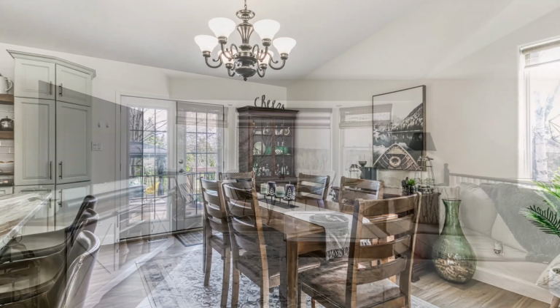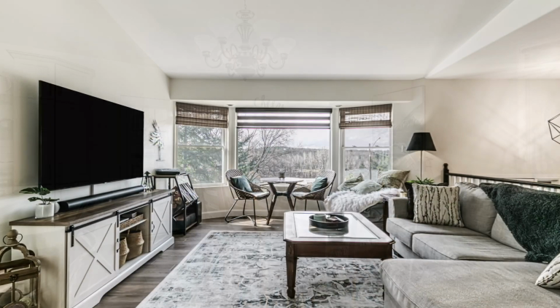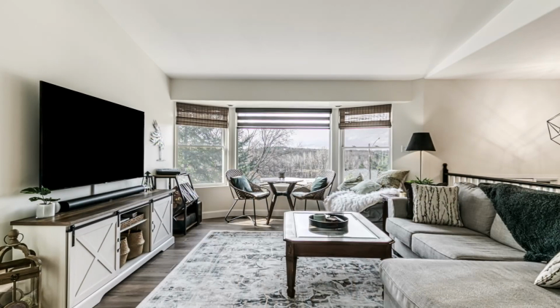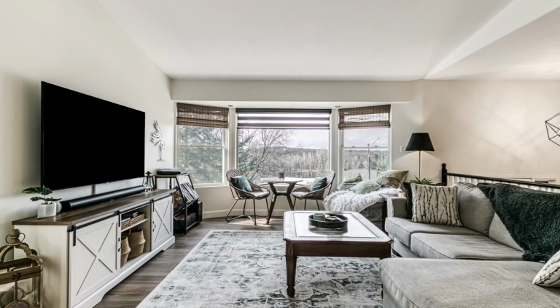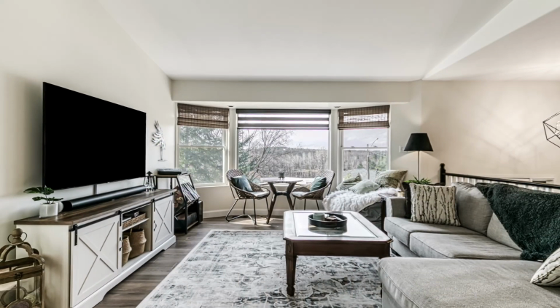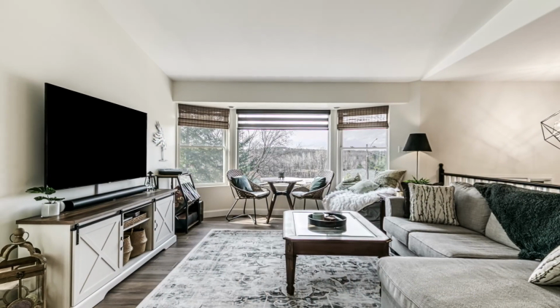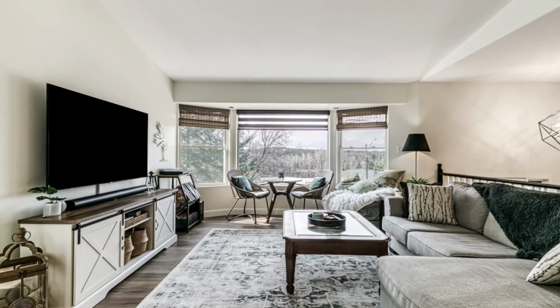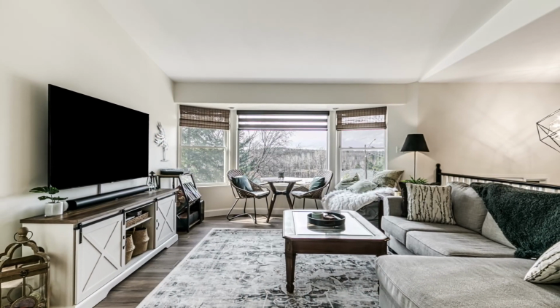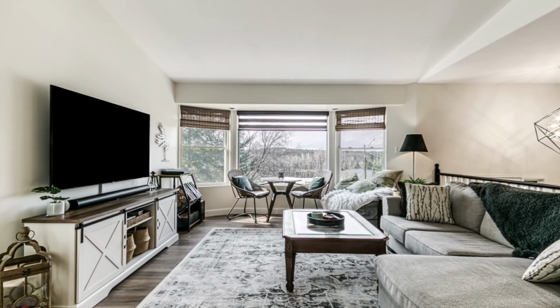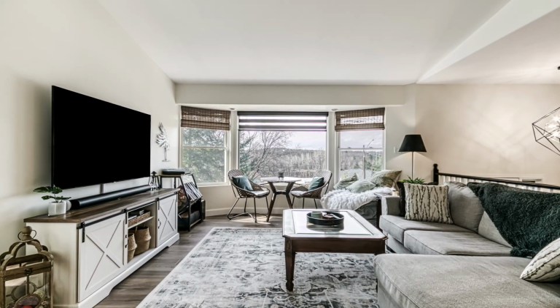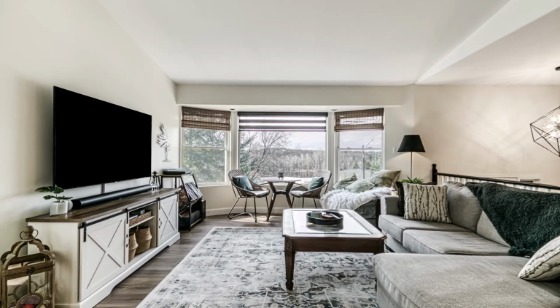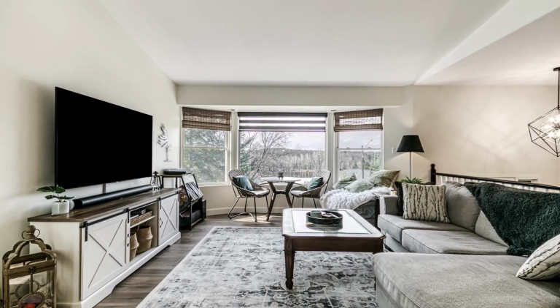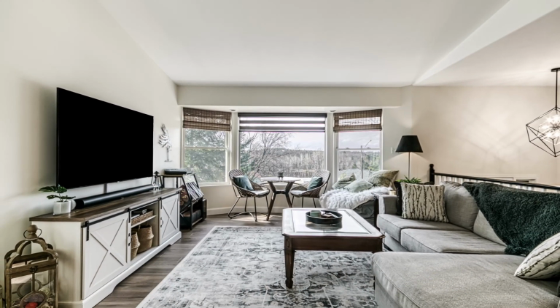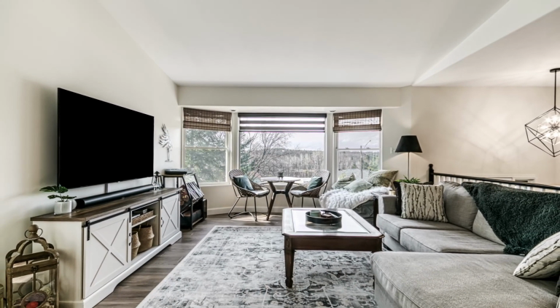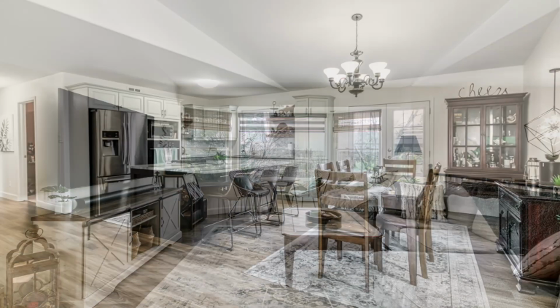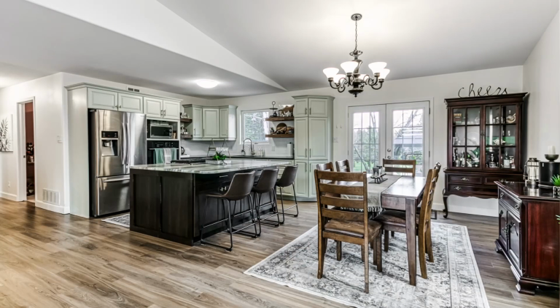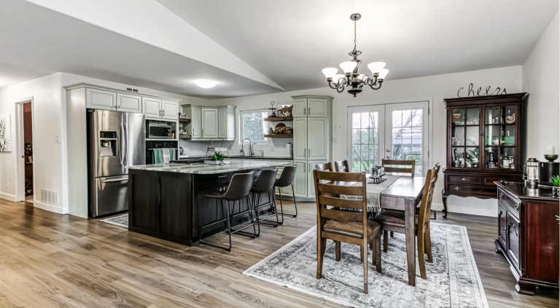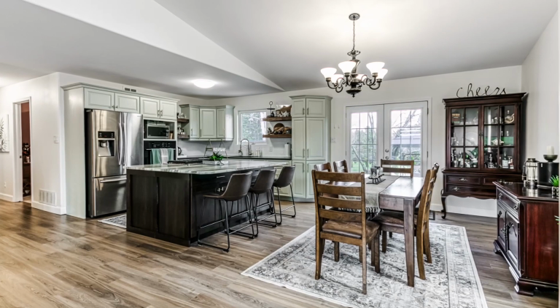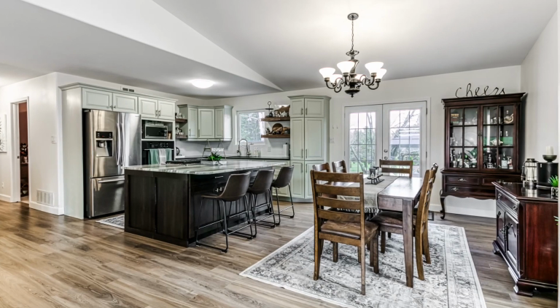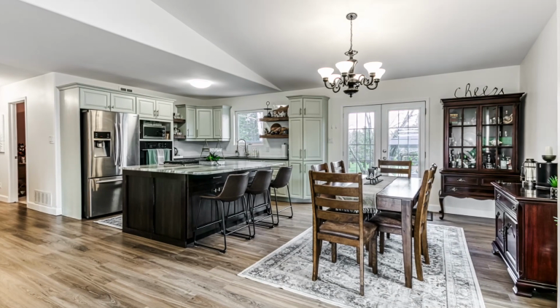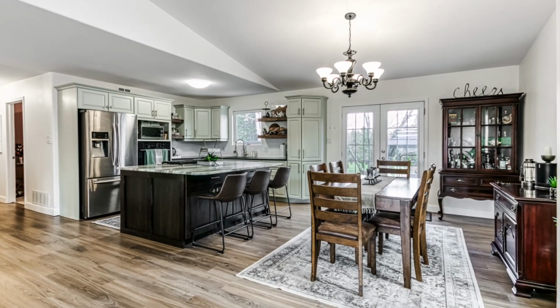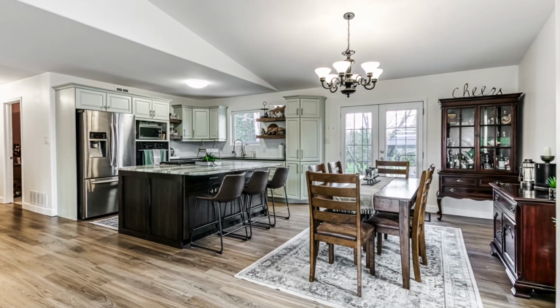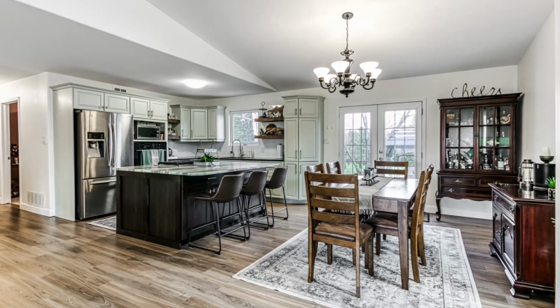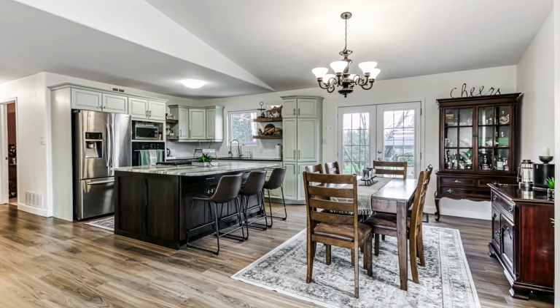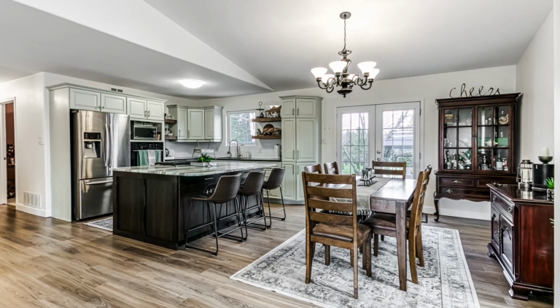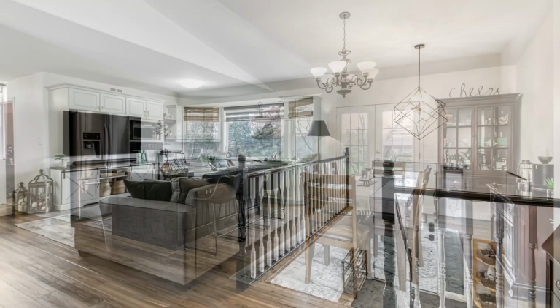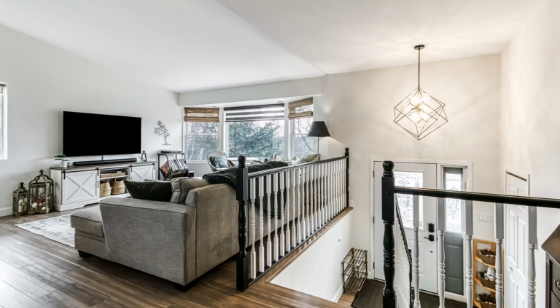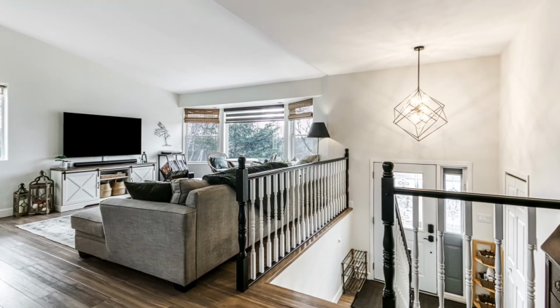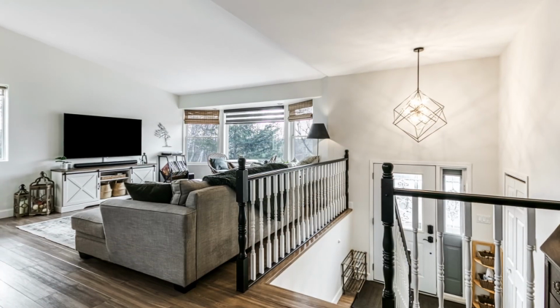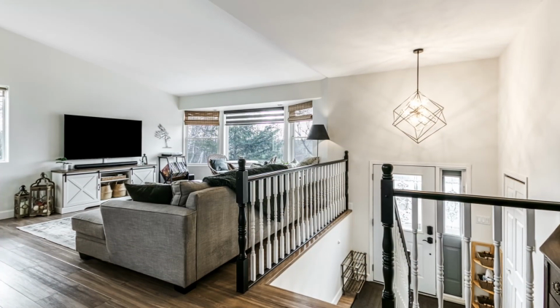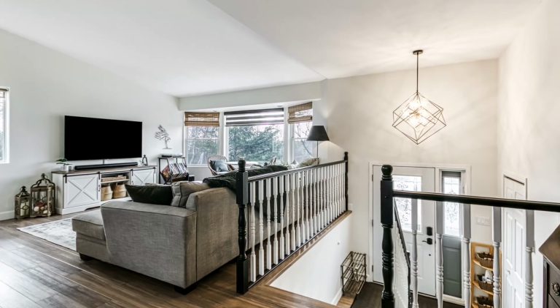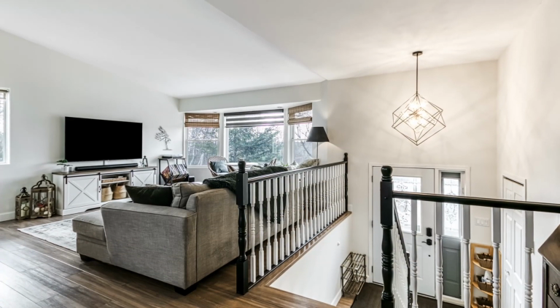Inside the main open-concept living area are the luxury vinyl floors complemented with cathedral ceilings.